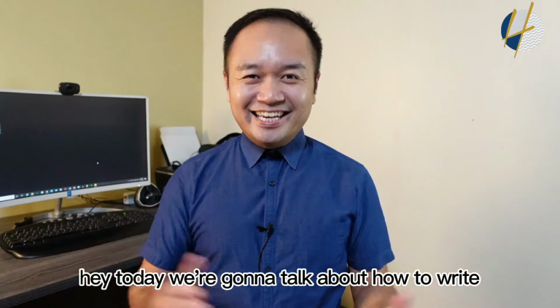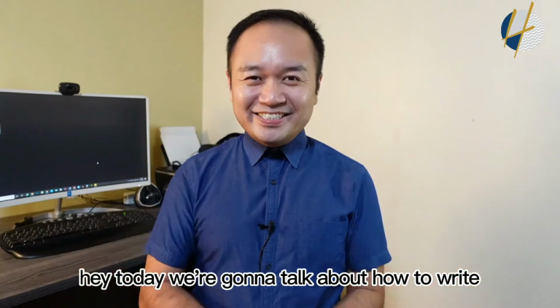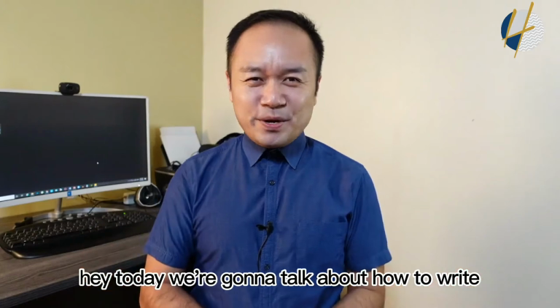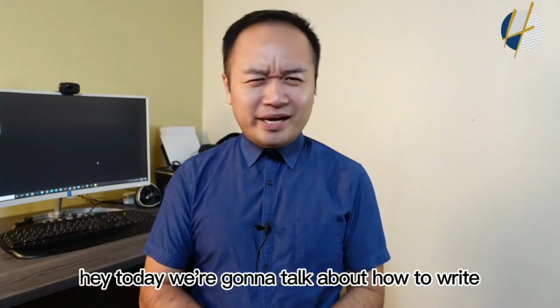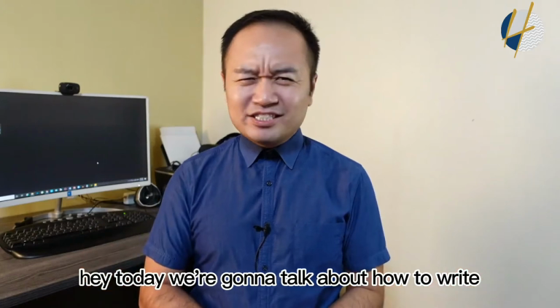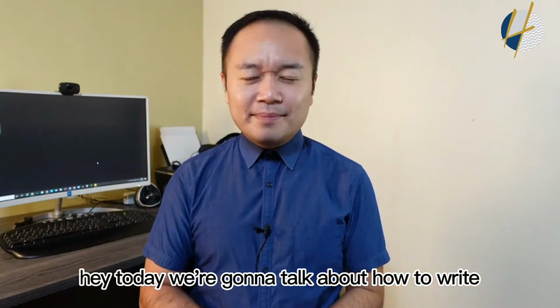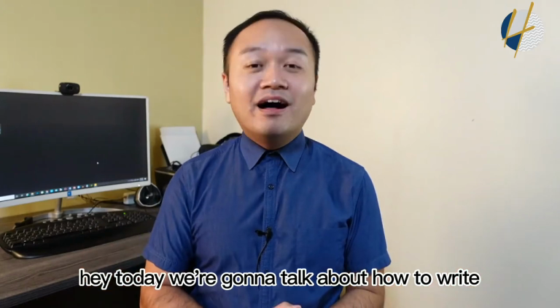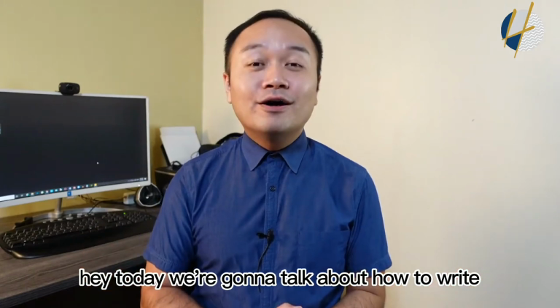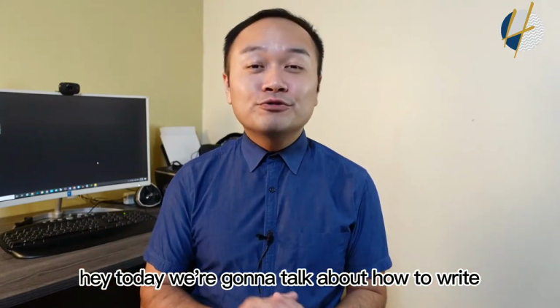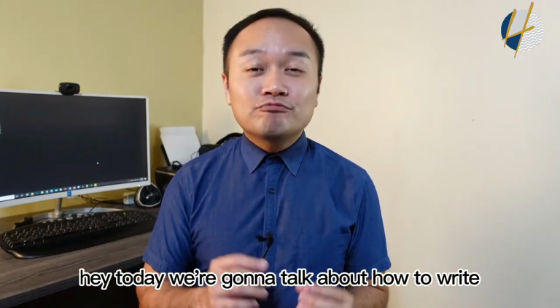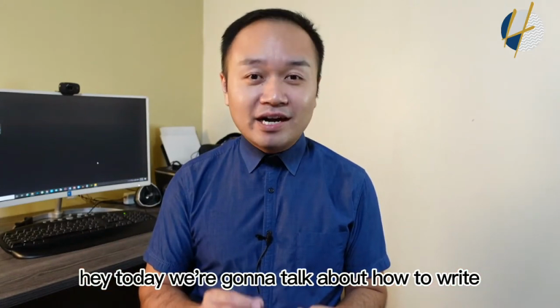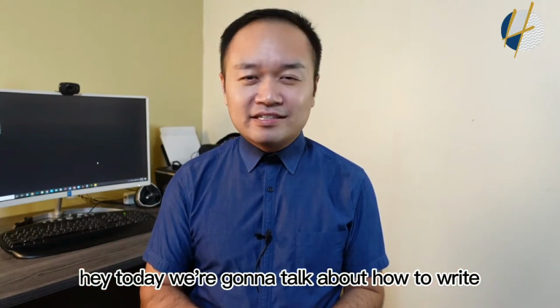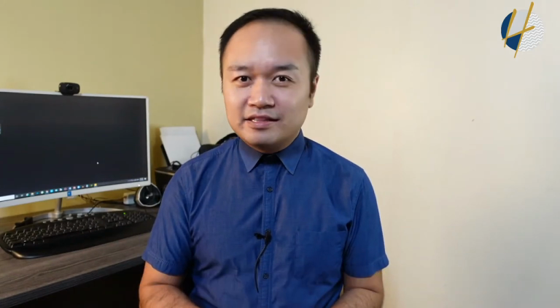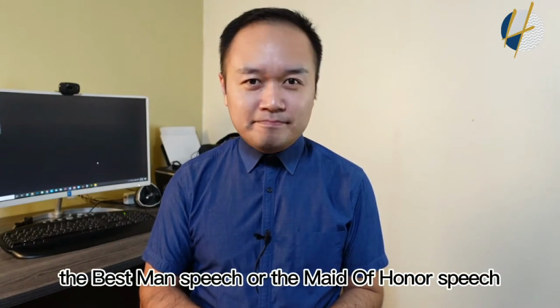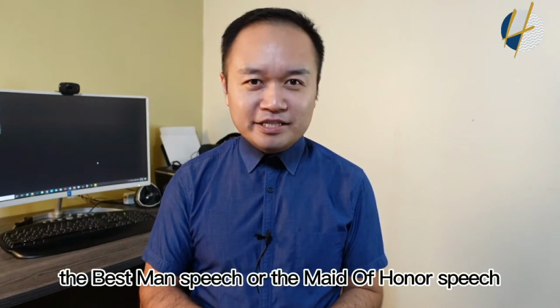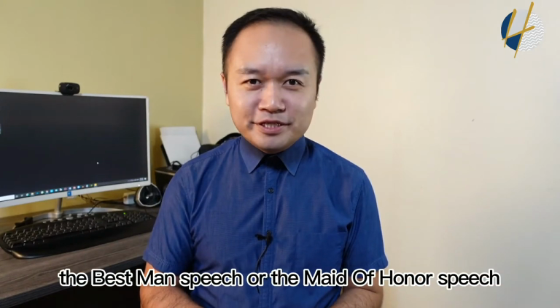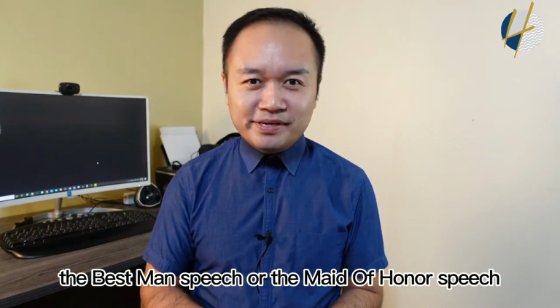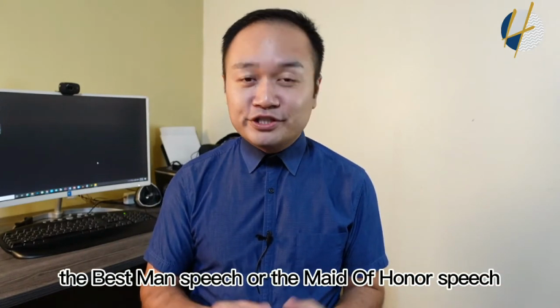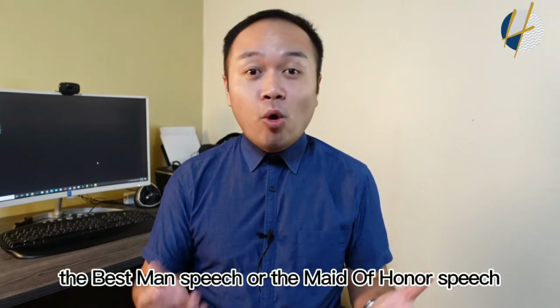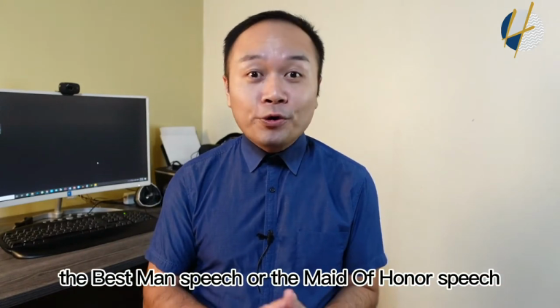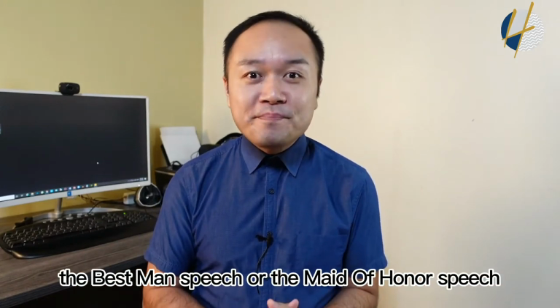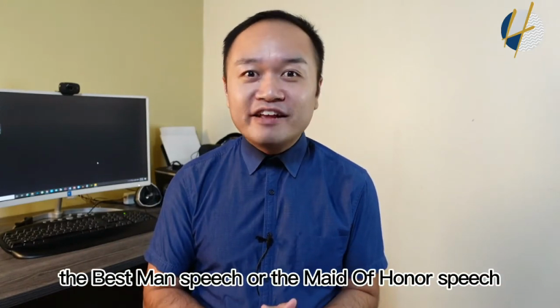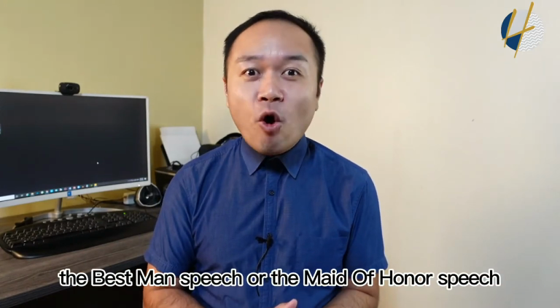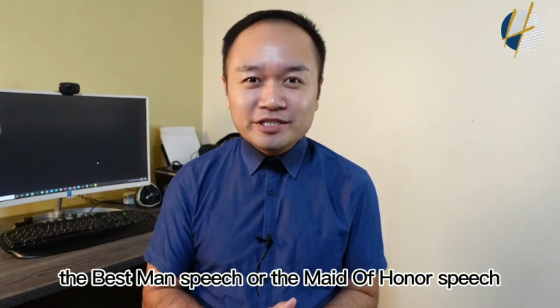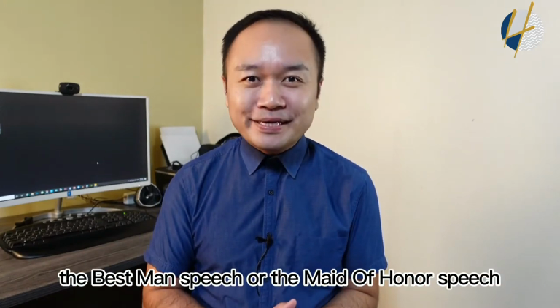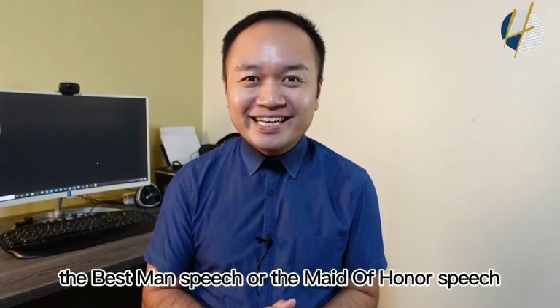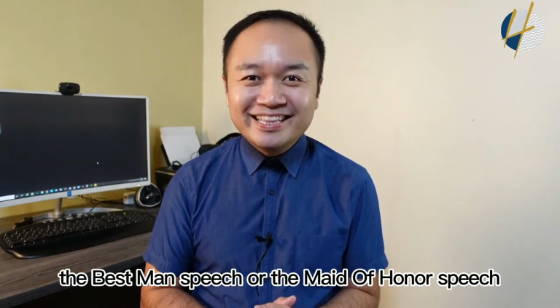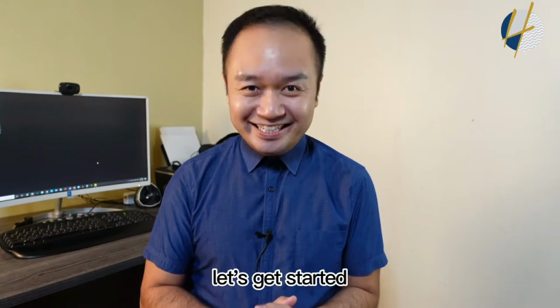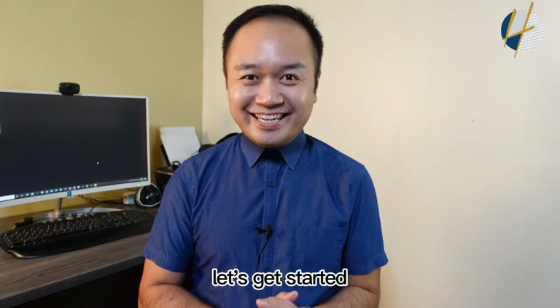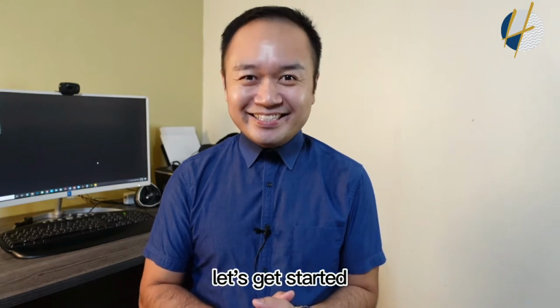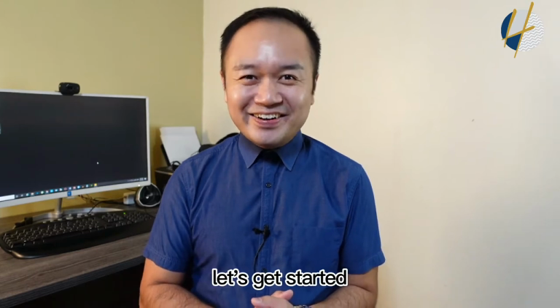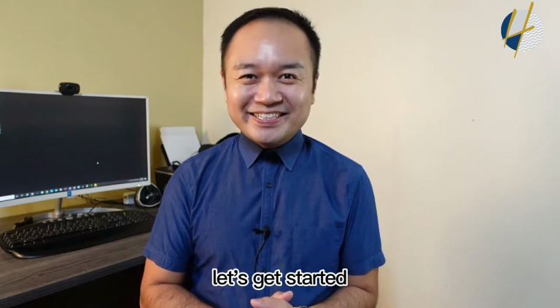Hey, today we're going to talk about how to write the best man speech or the maid of honor speech. Let's get started.